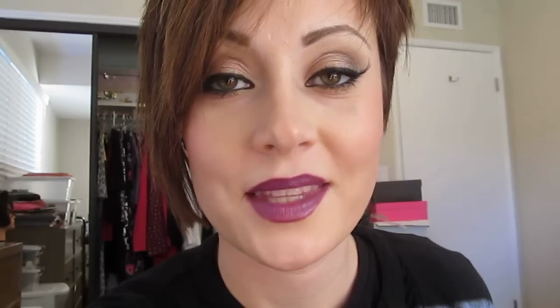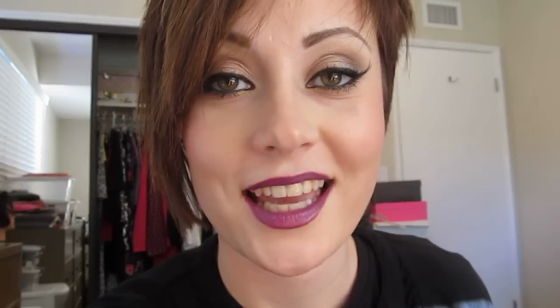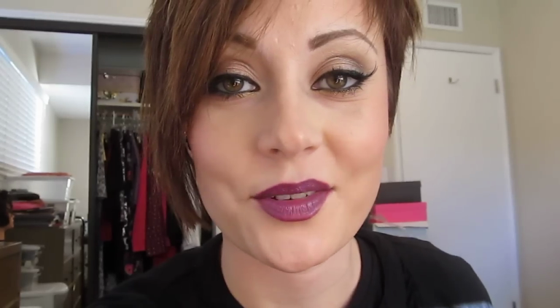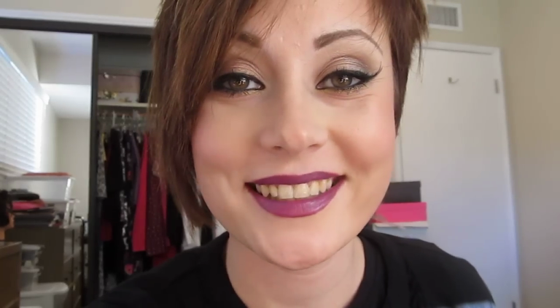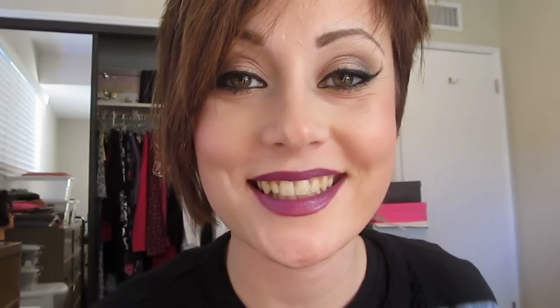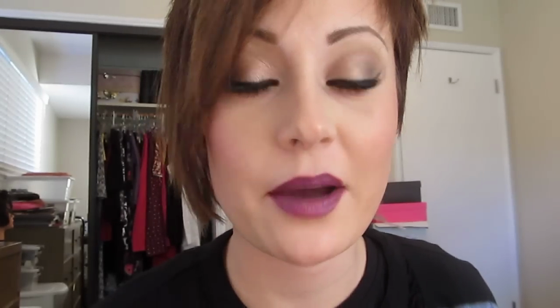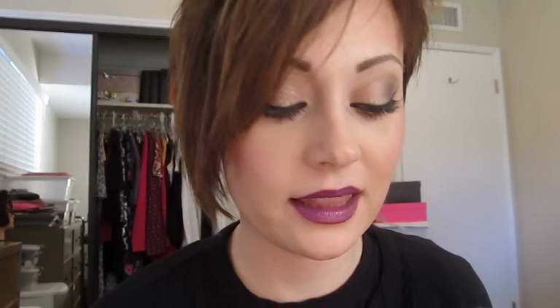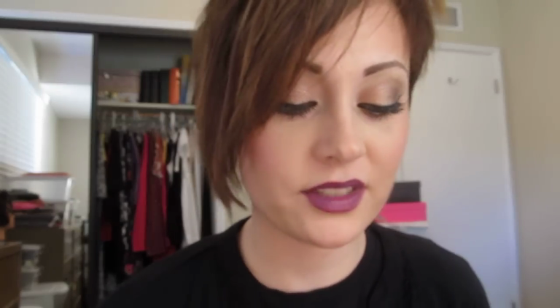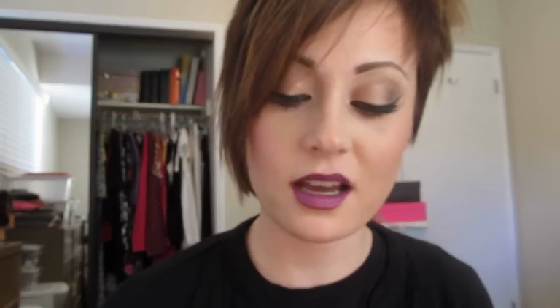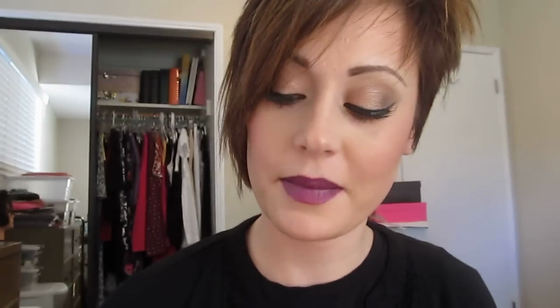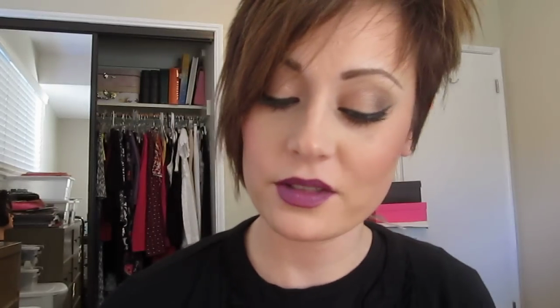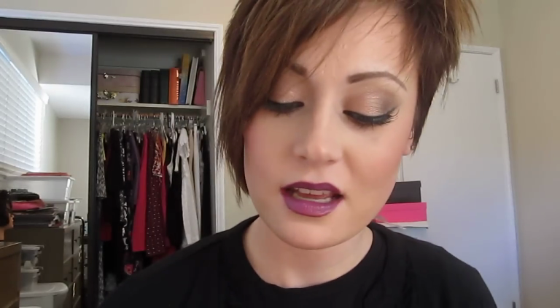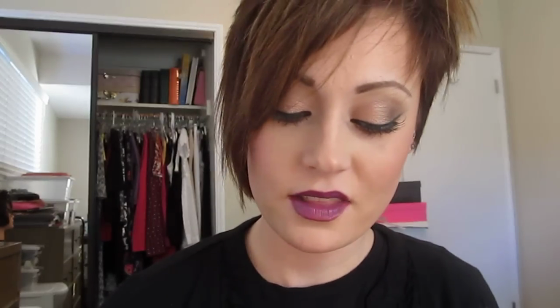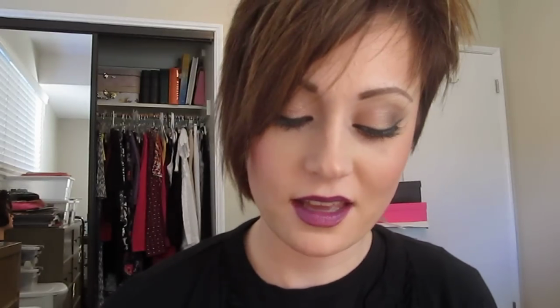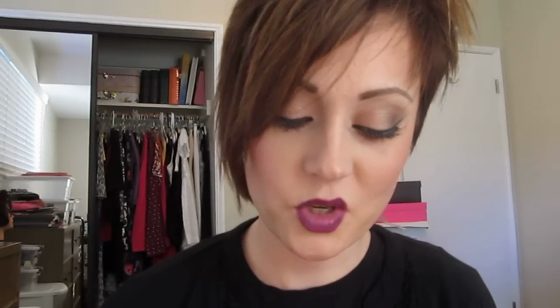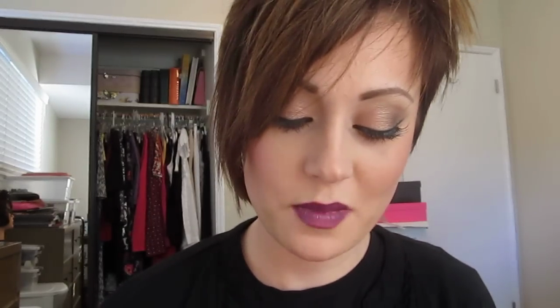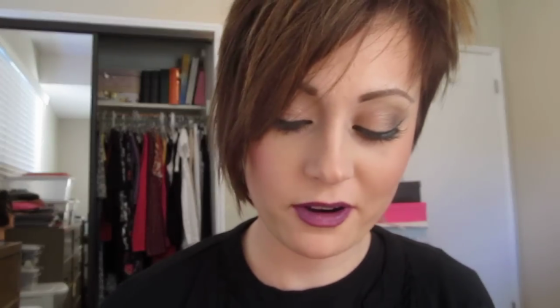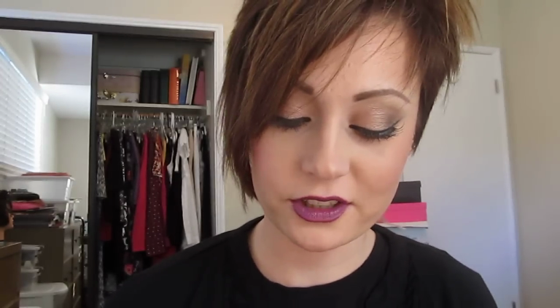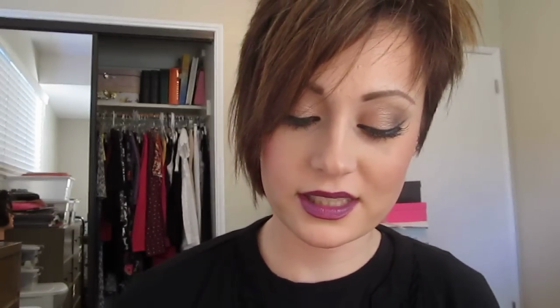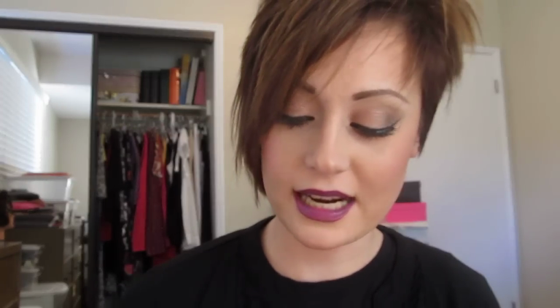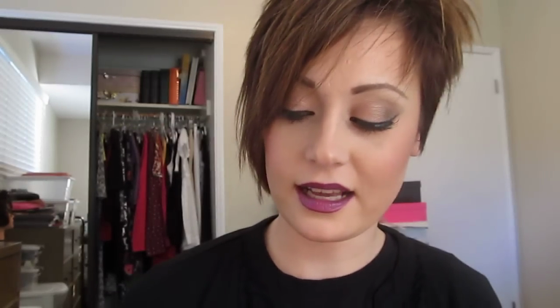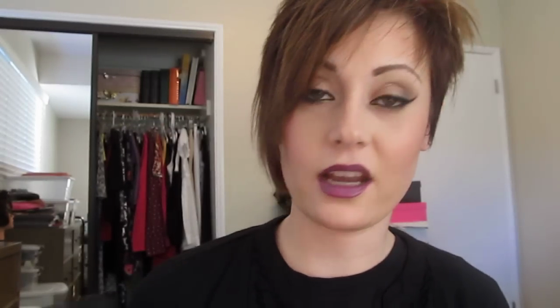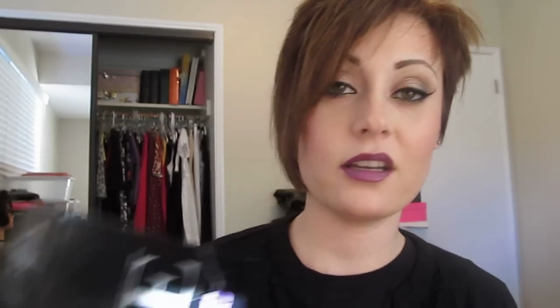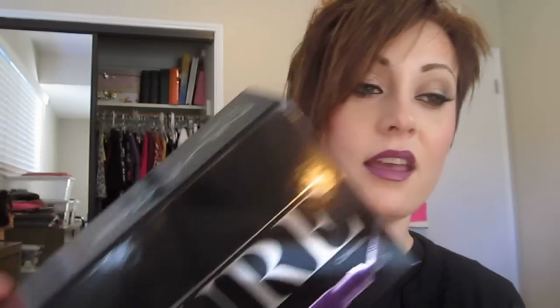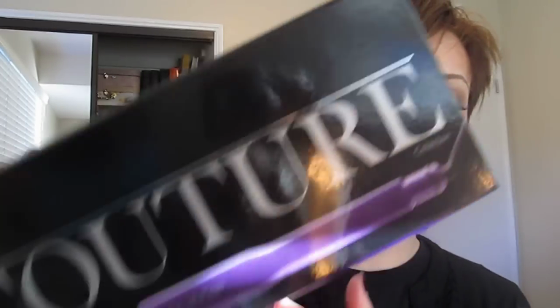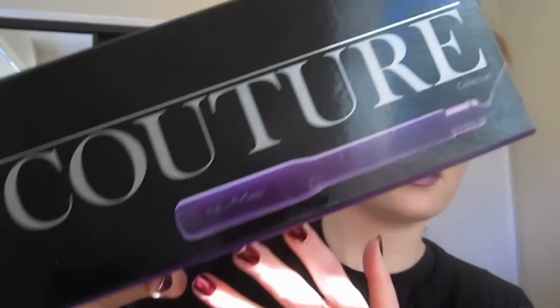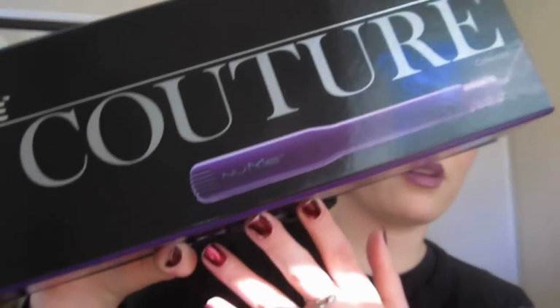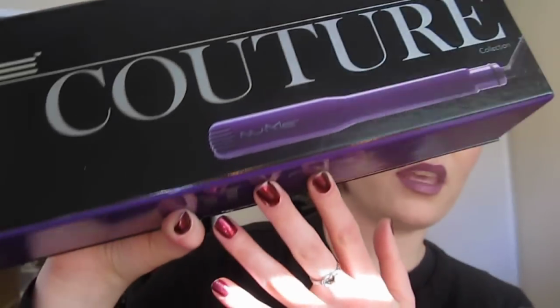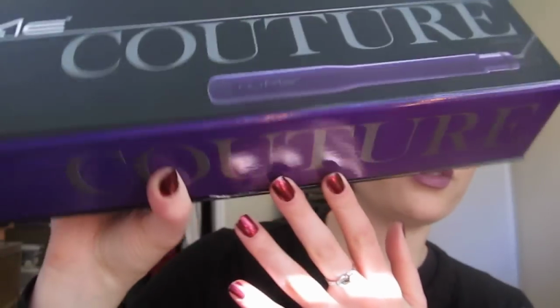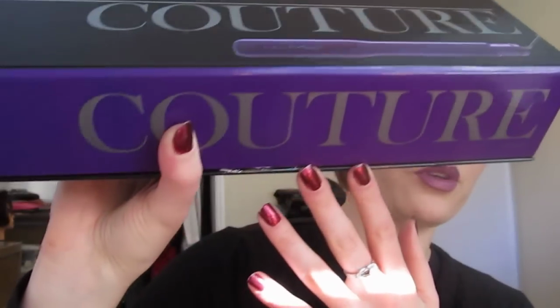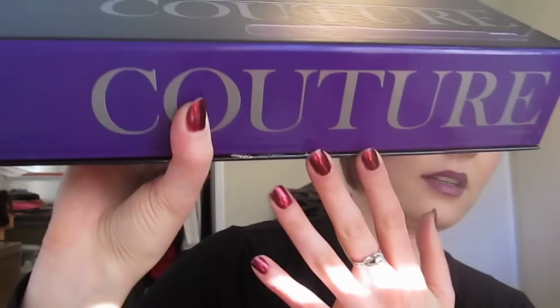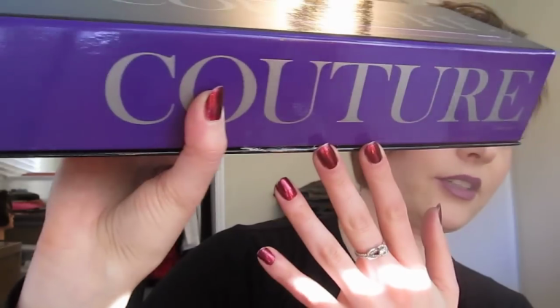Hi everyone. I would love to talk about the NUMI Professional Styling Iron, and this is from the Couture Collection.